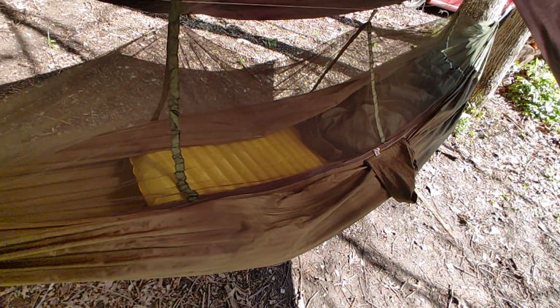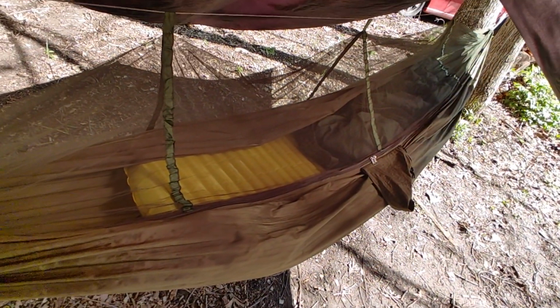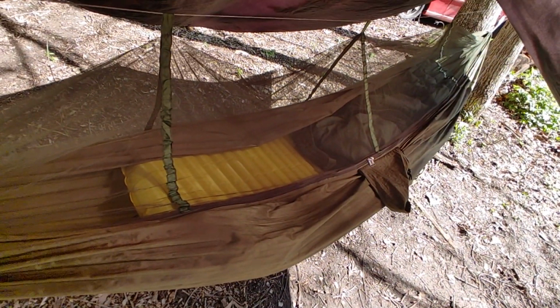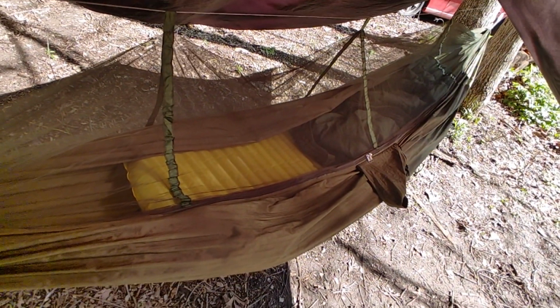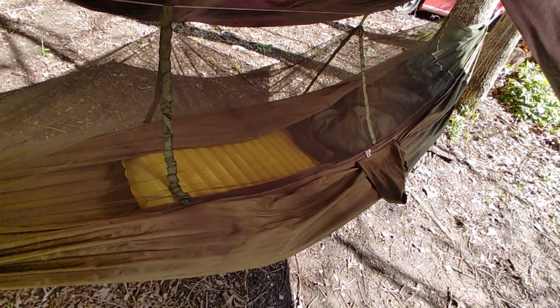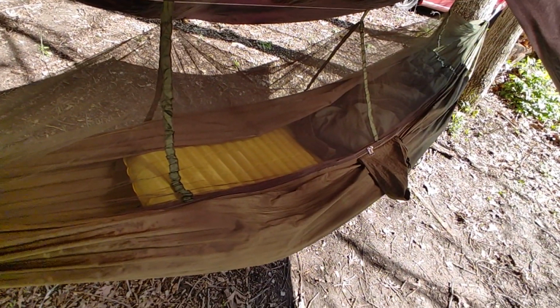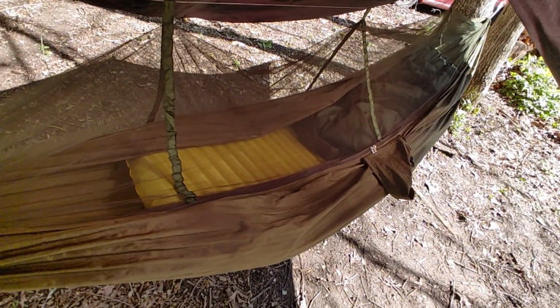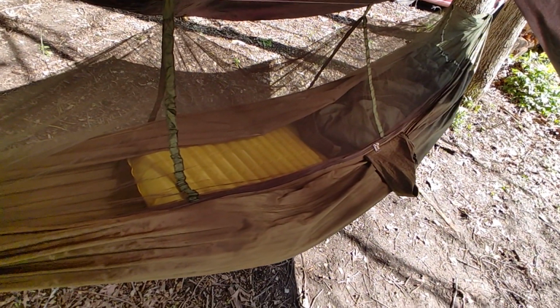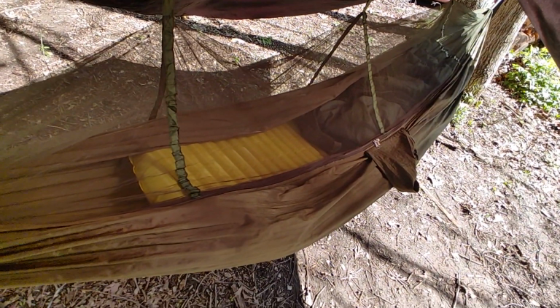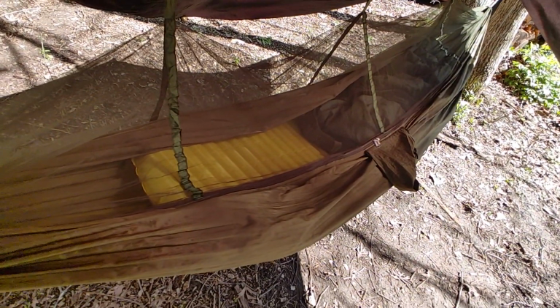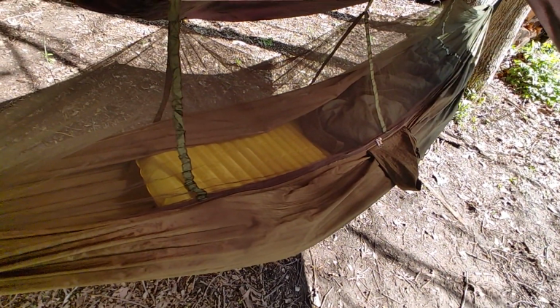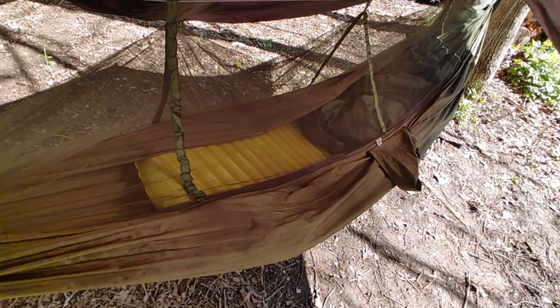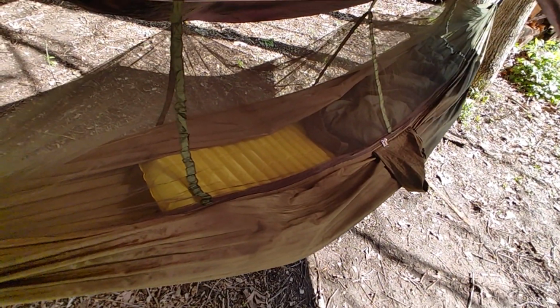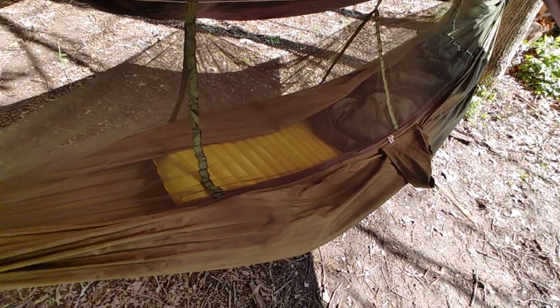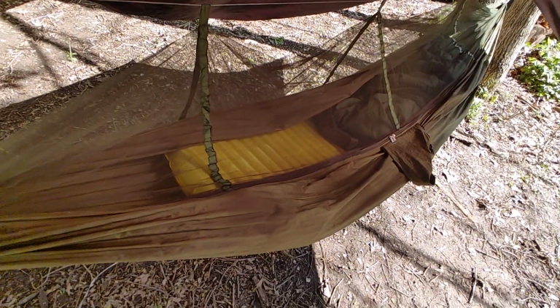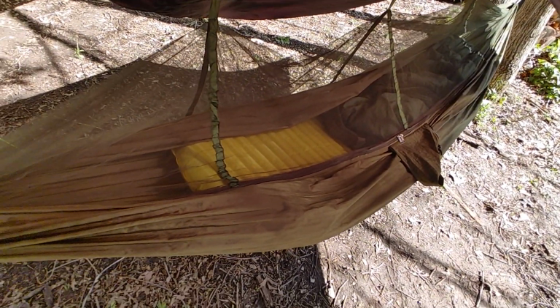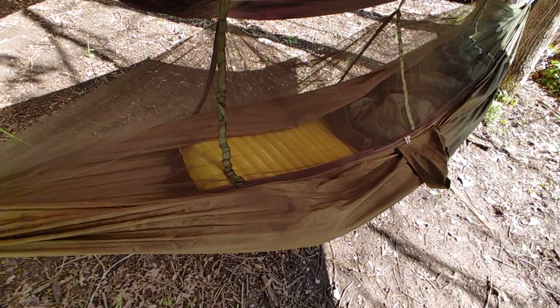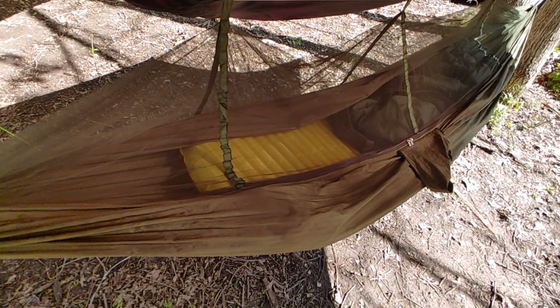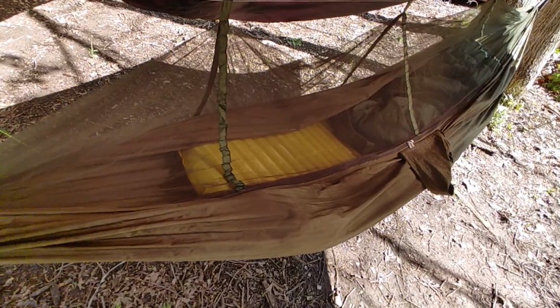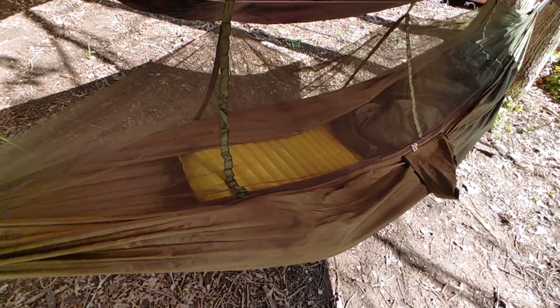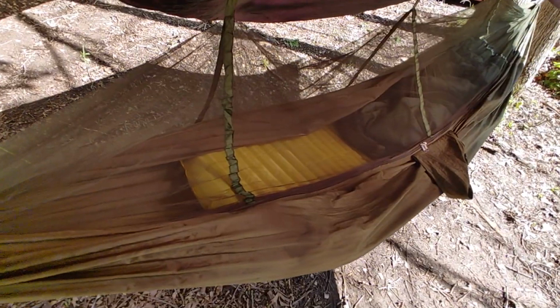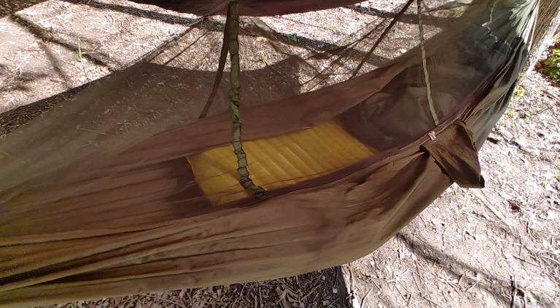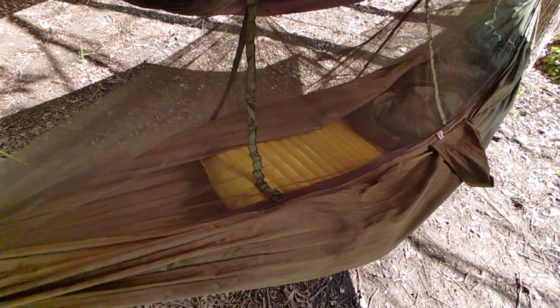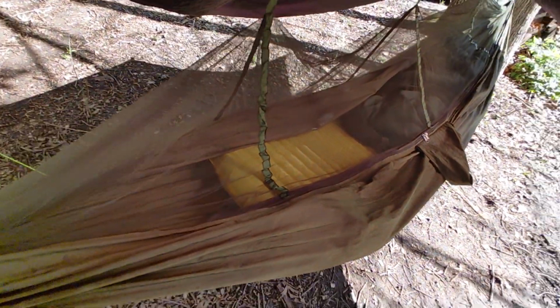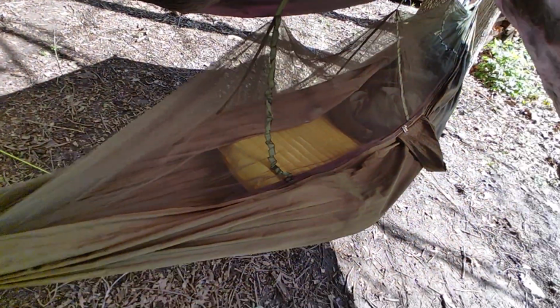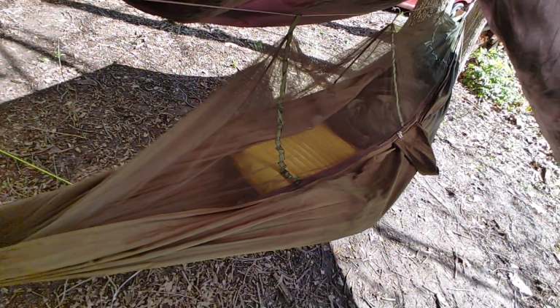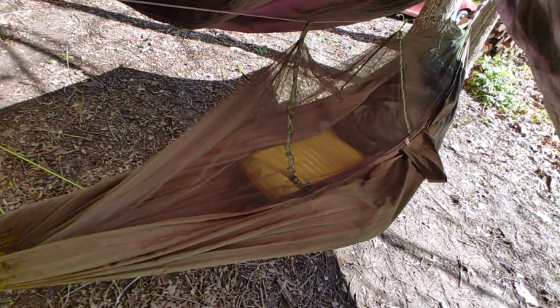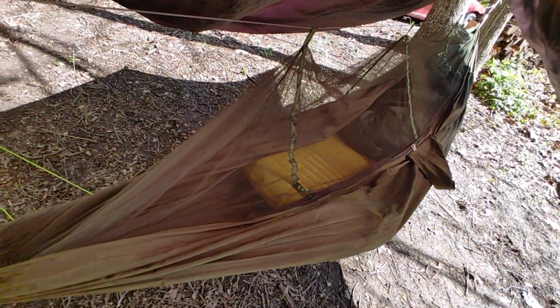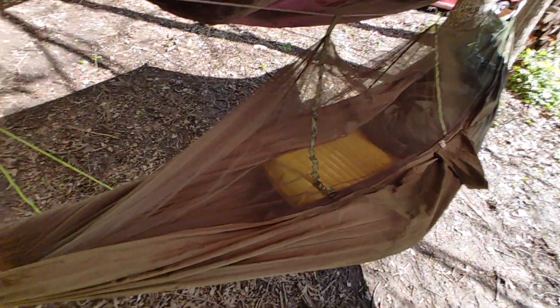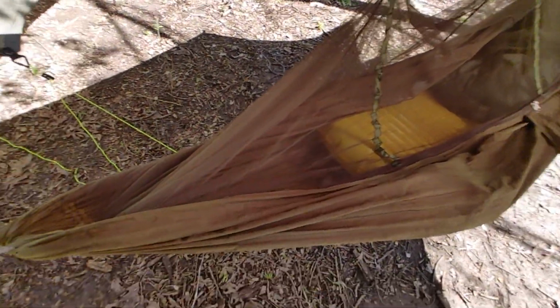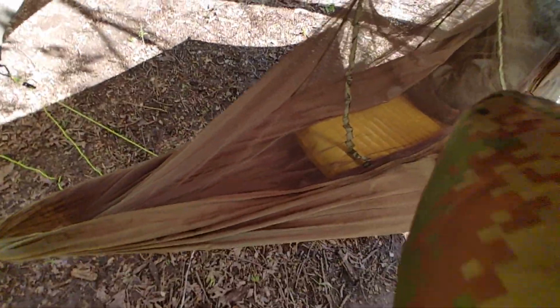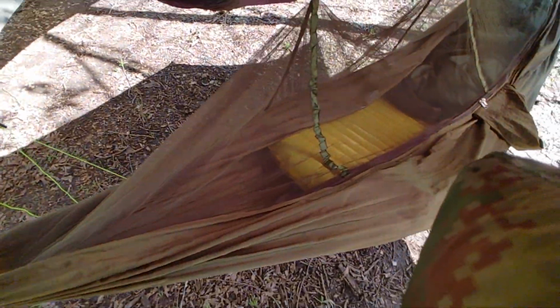So it's a pretty comfortable hammock even with a bottom quilt. It's like a $19.99, maybe at most $38.99 hammock if you look for it.